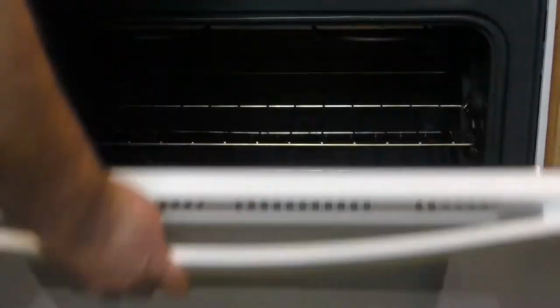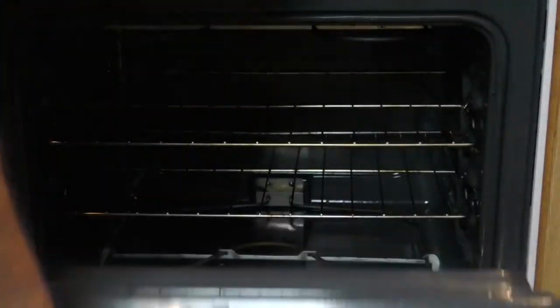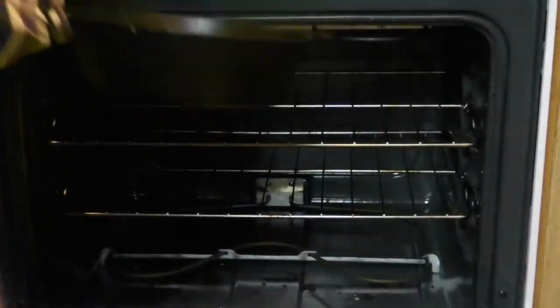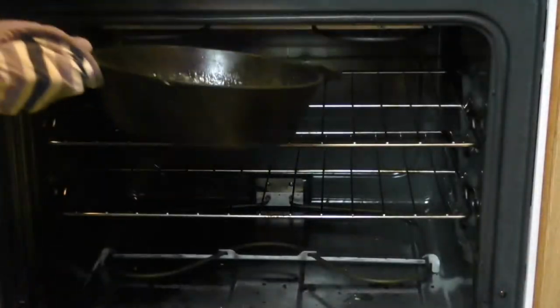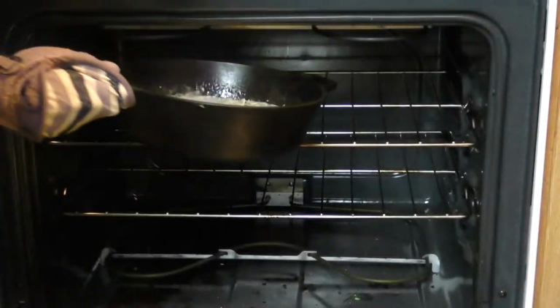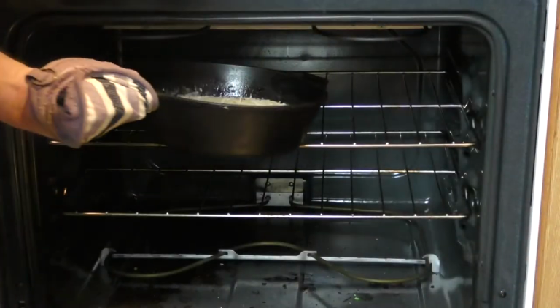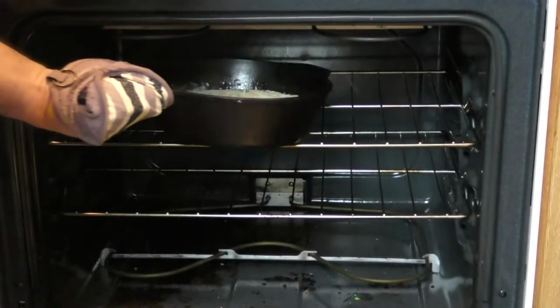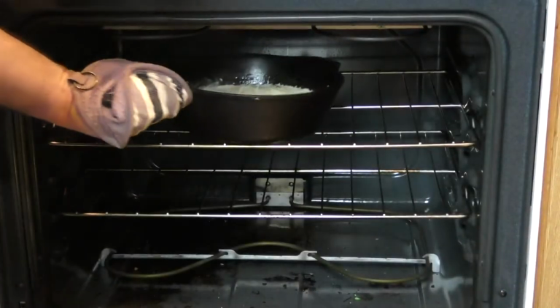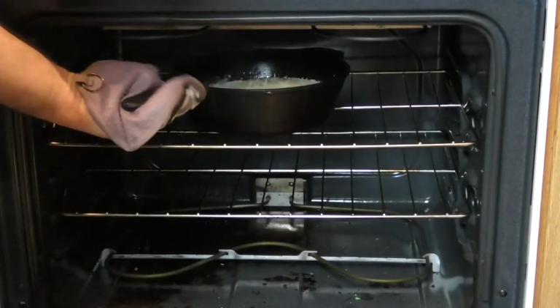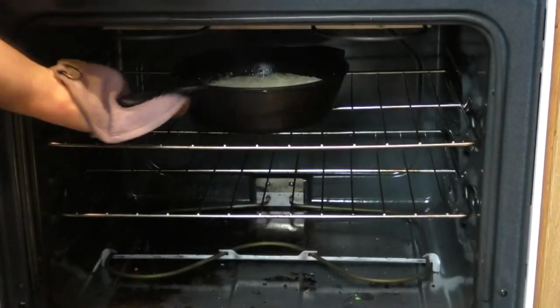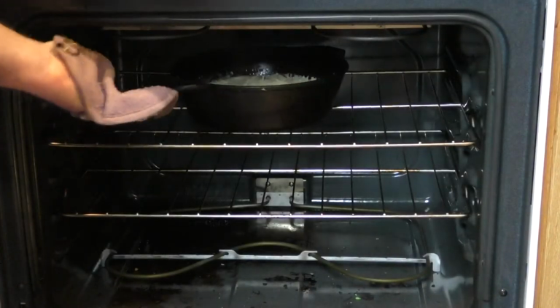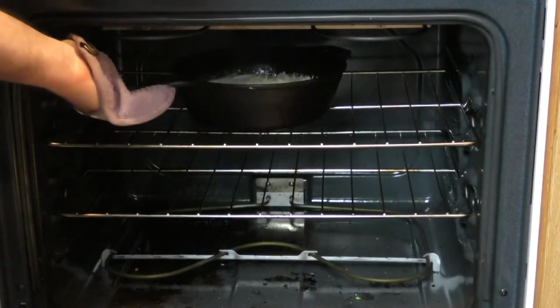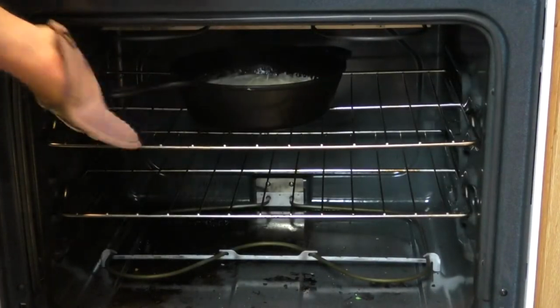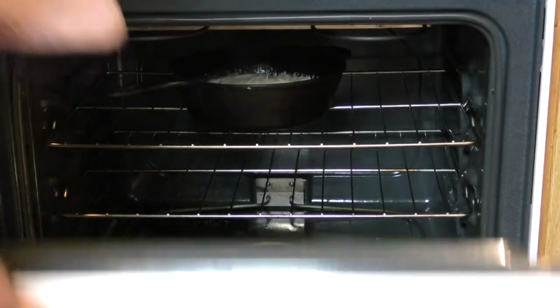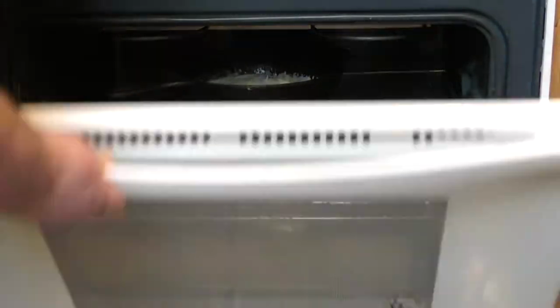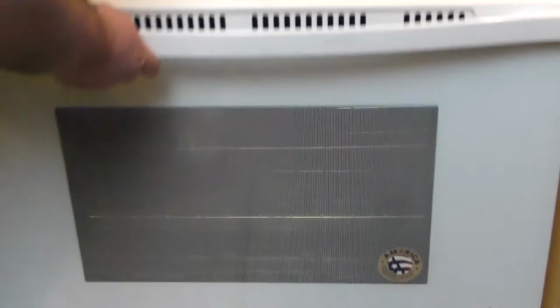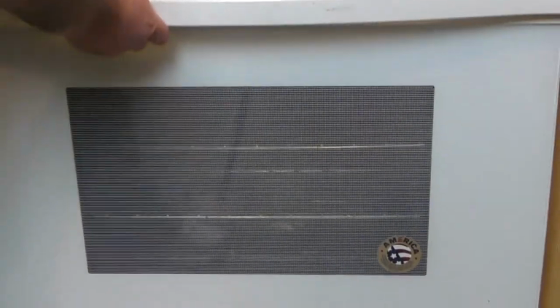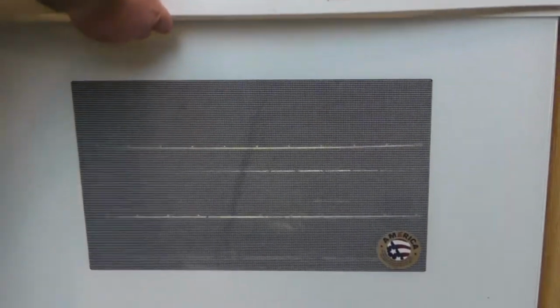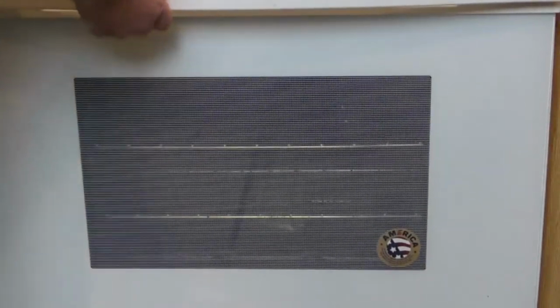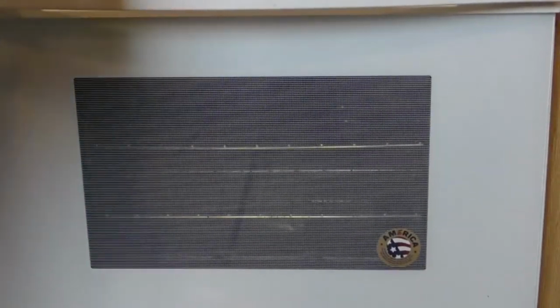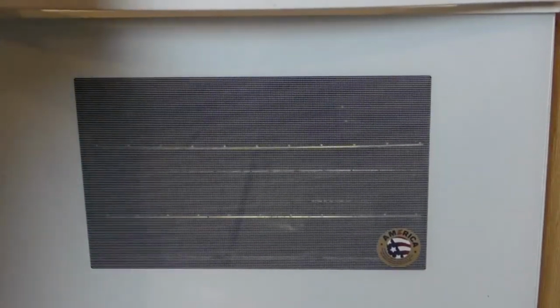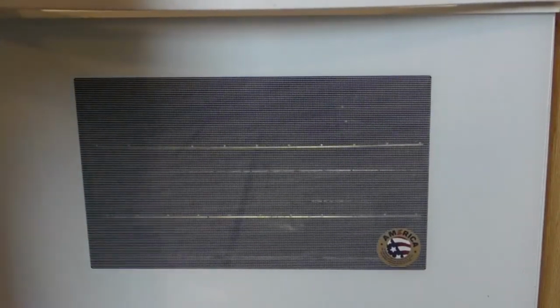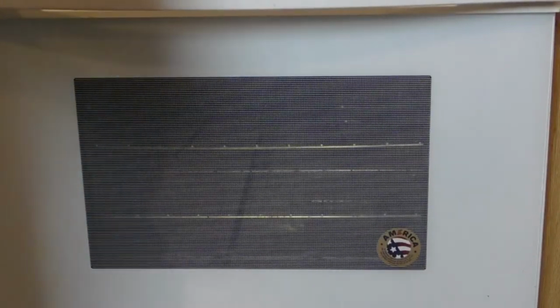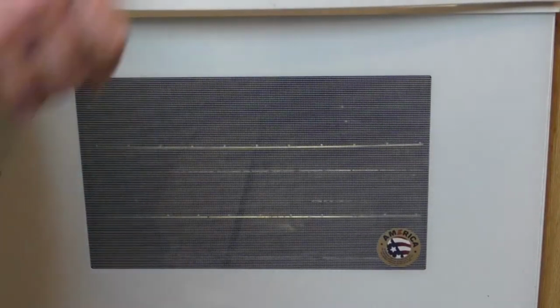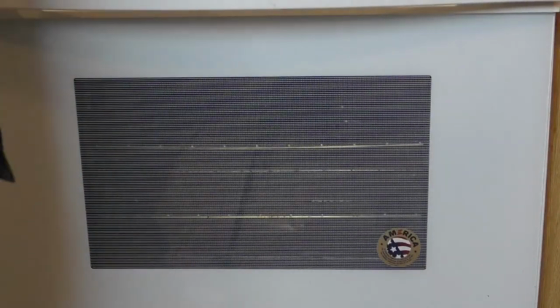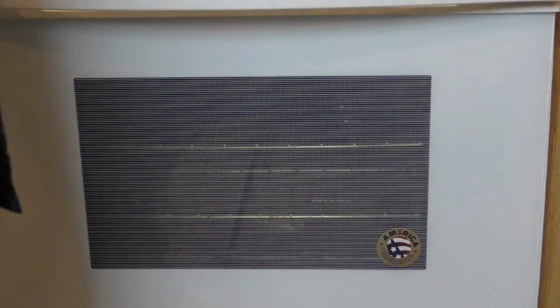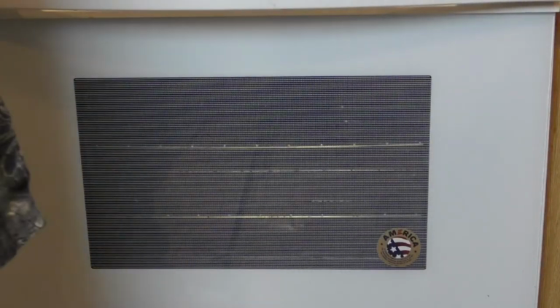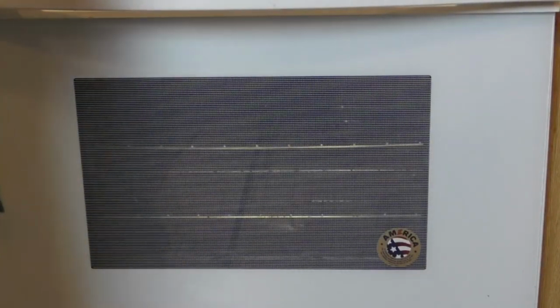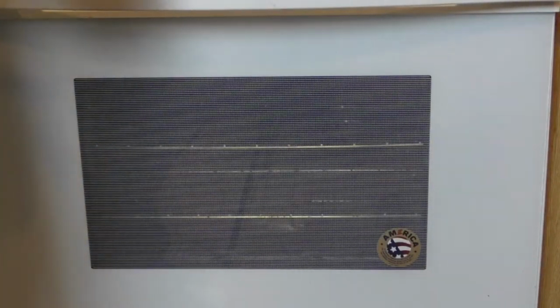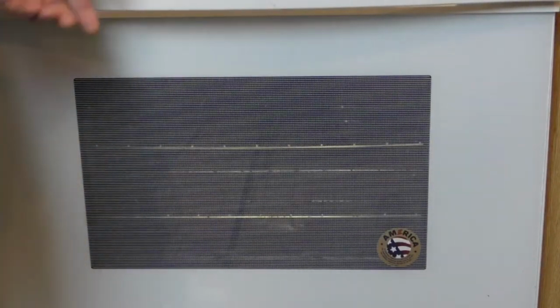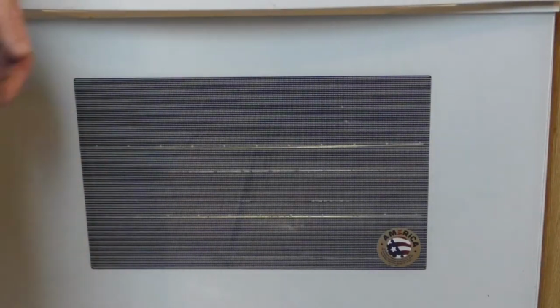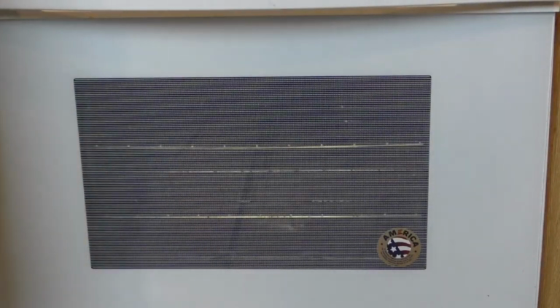Just put that in there and set the broiler. Then we're gonna have to watch it like a hawk, as you know.